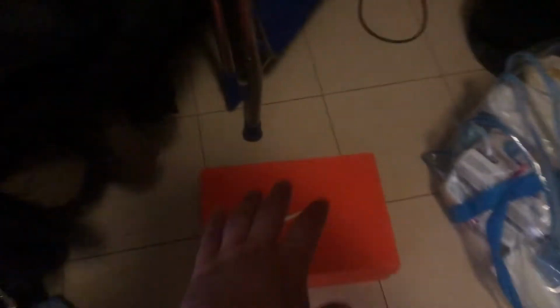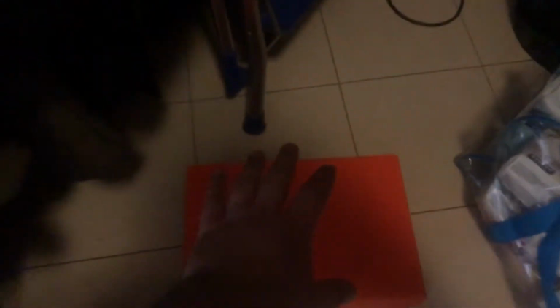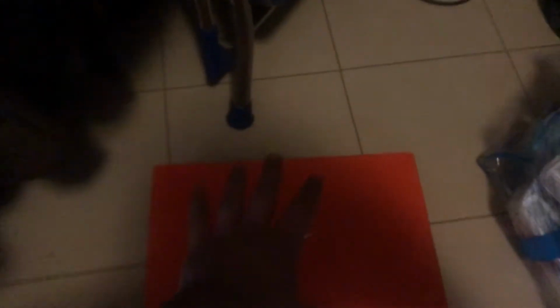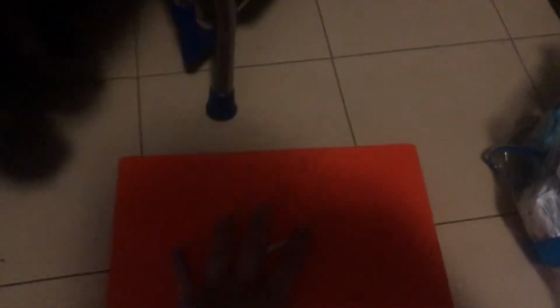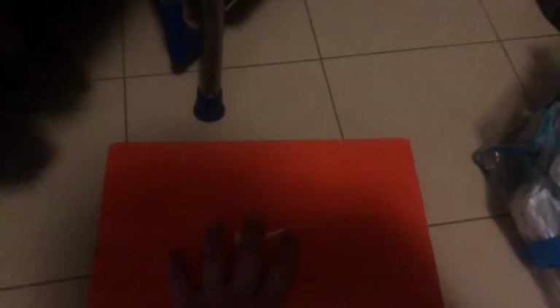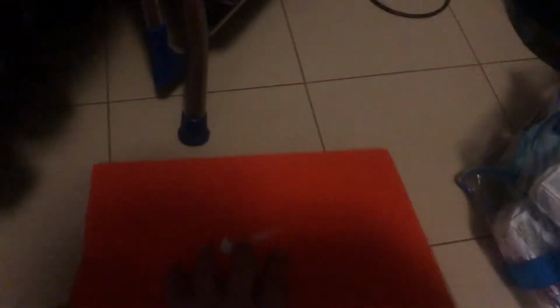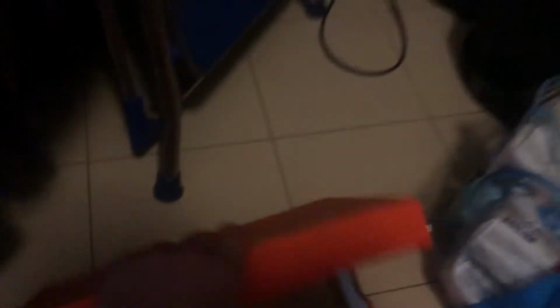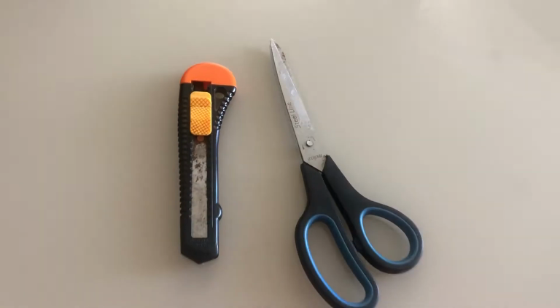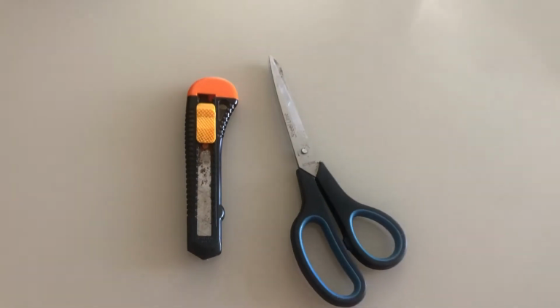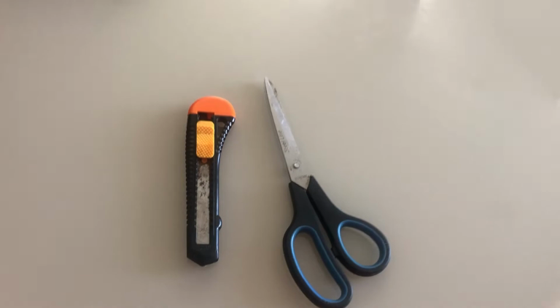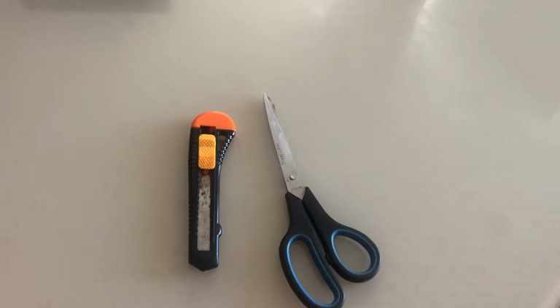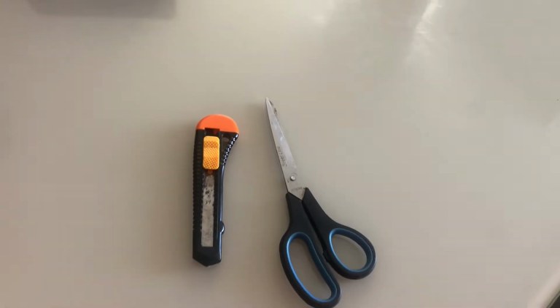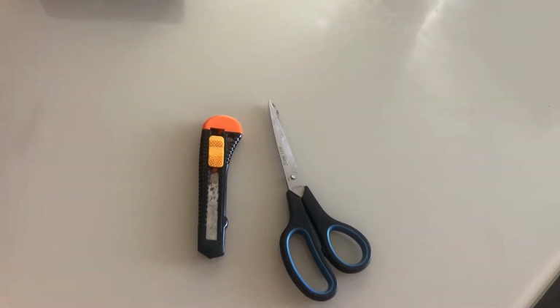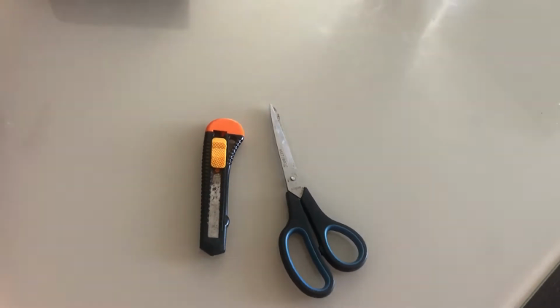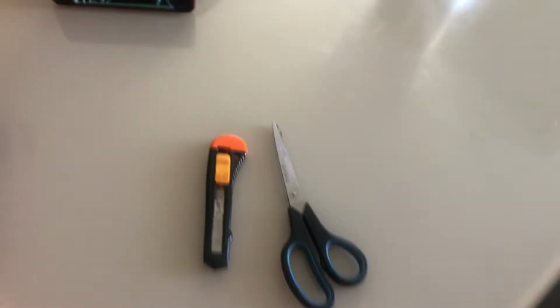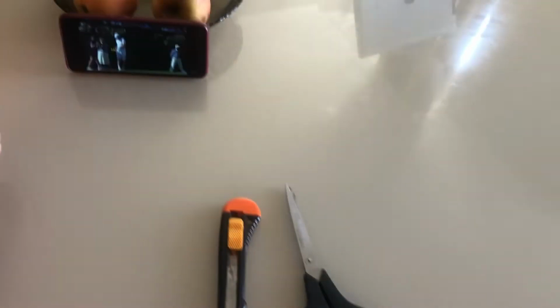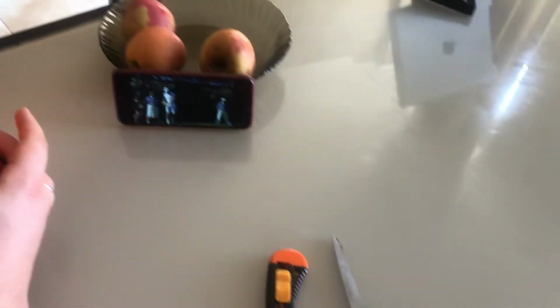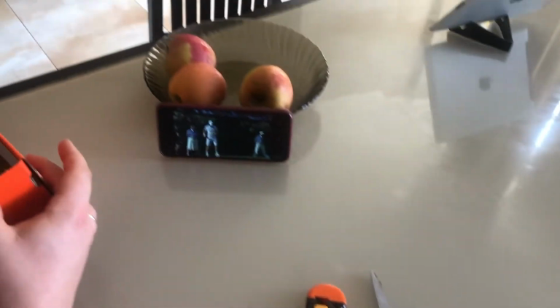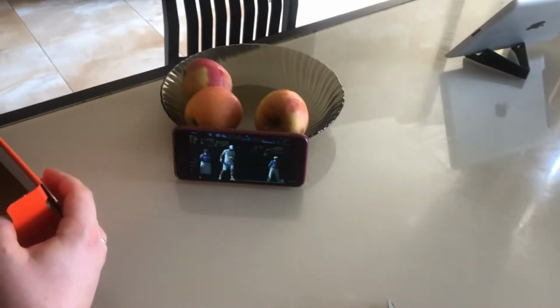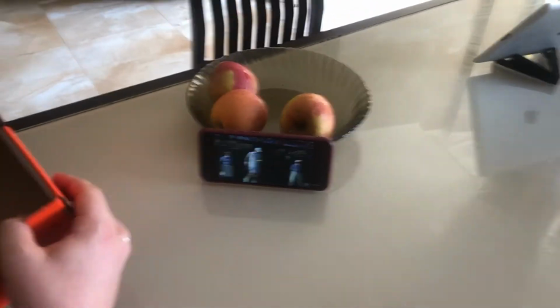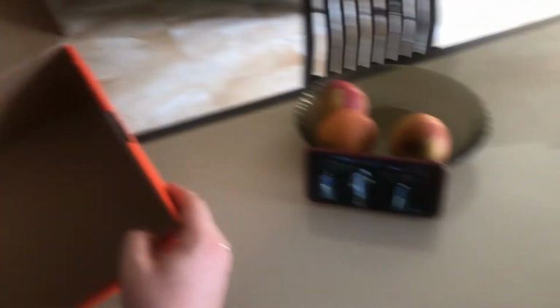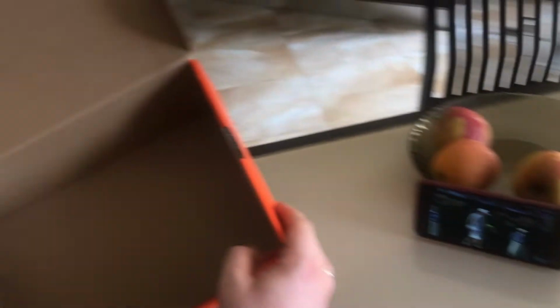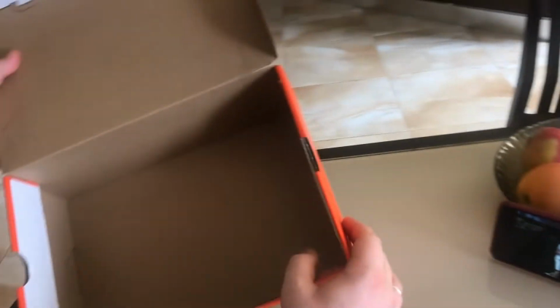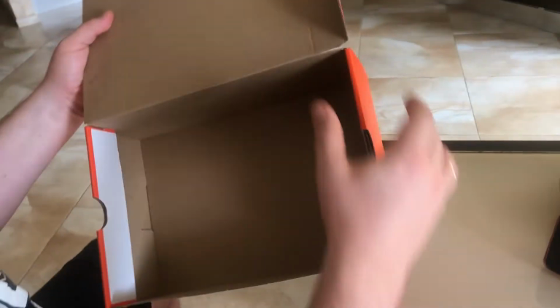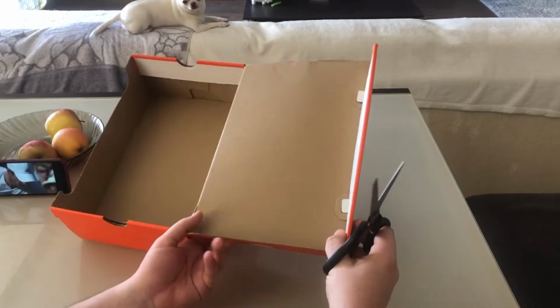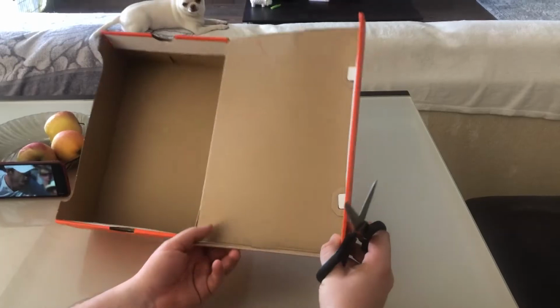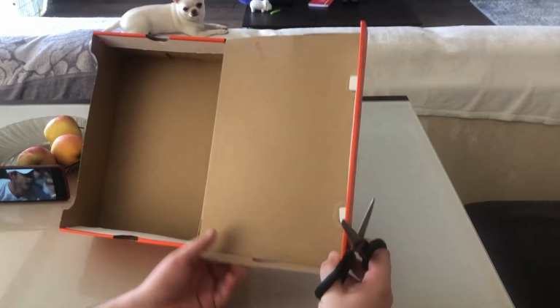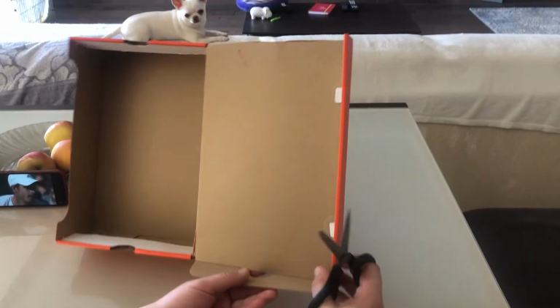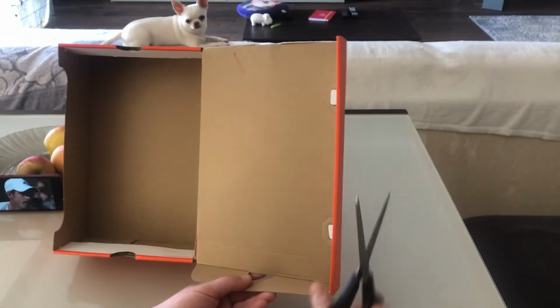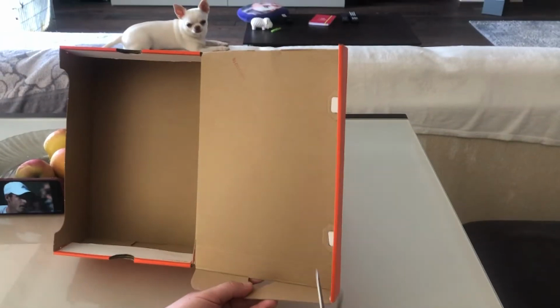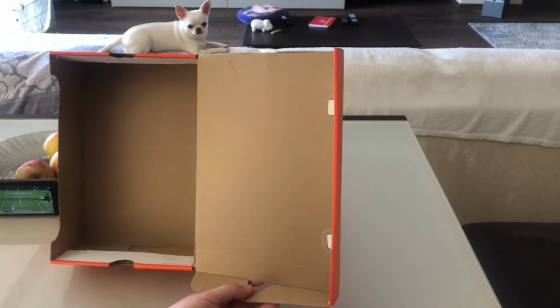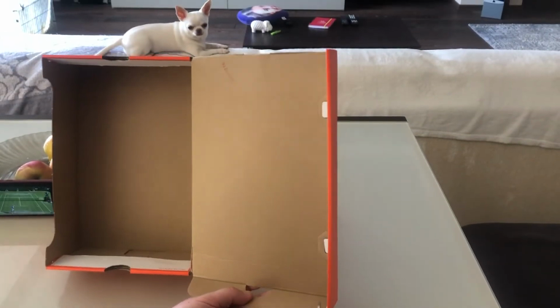You will need a cardboard. You can use a cardboard box. Also use scissors or a paper cutter.